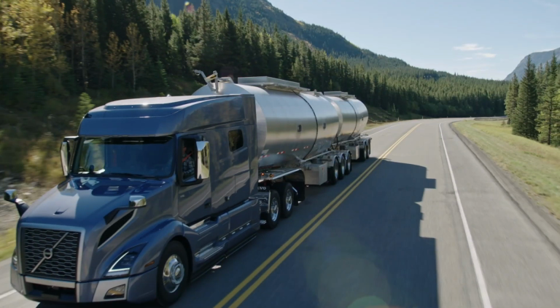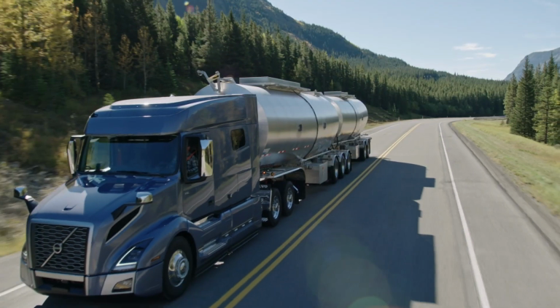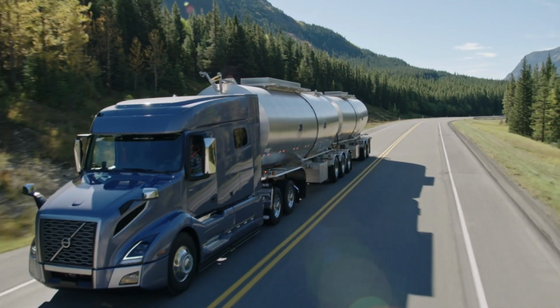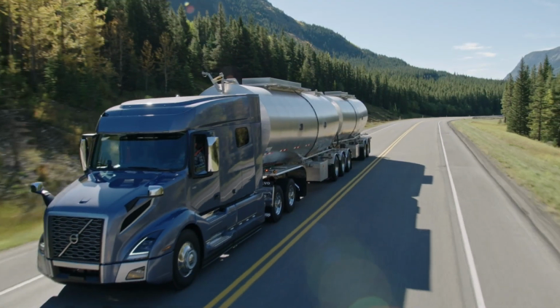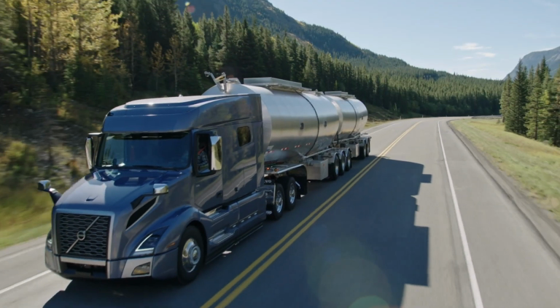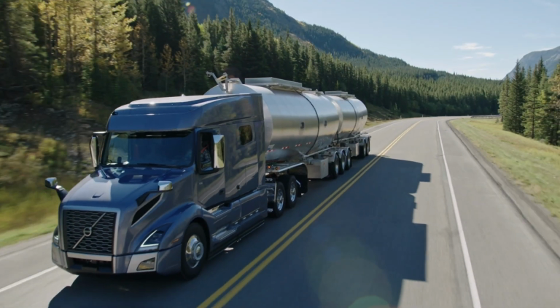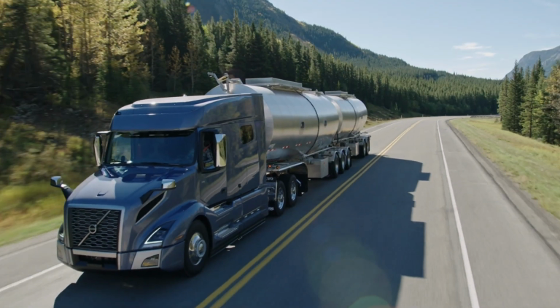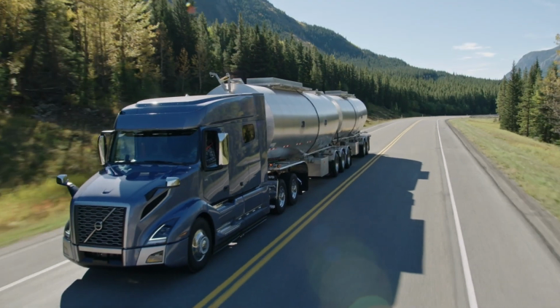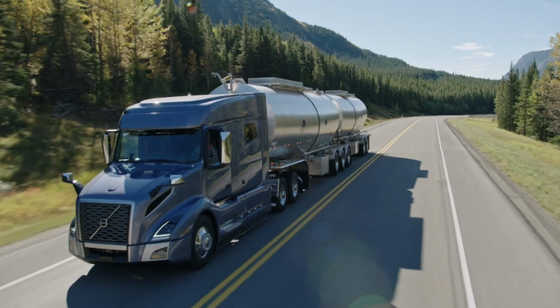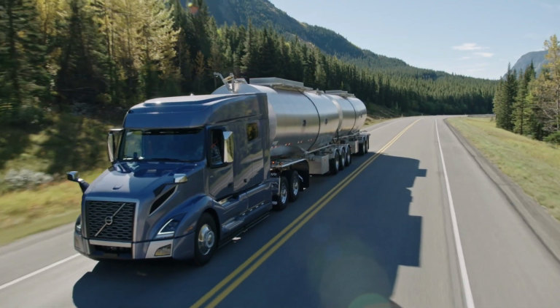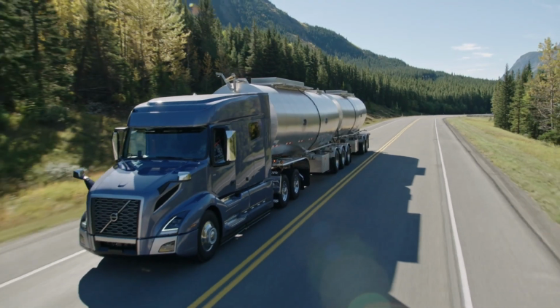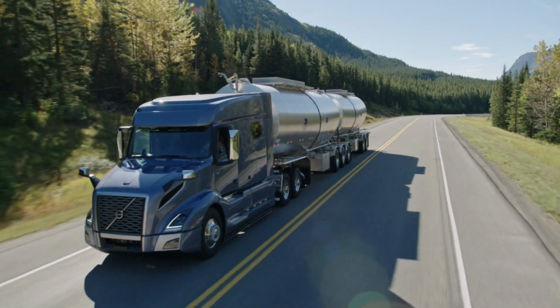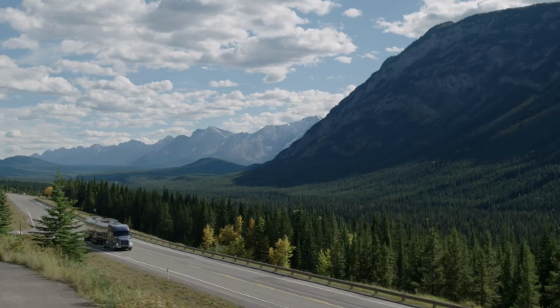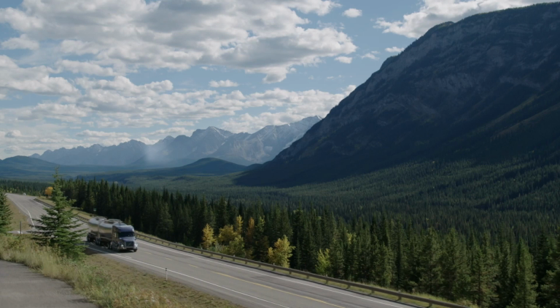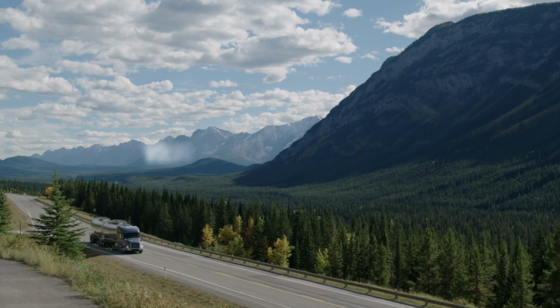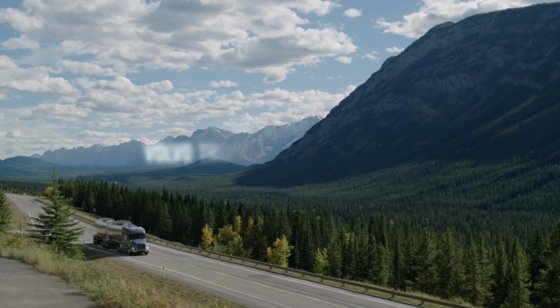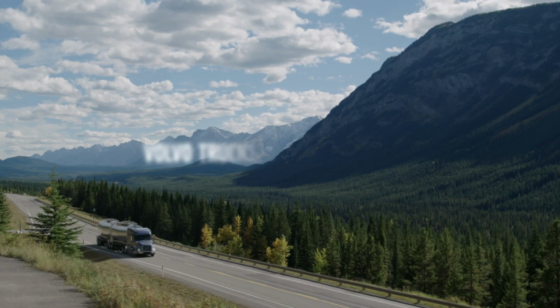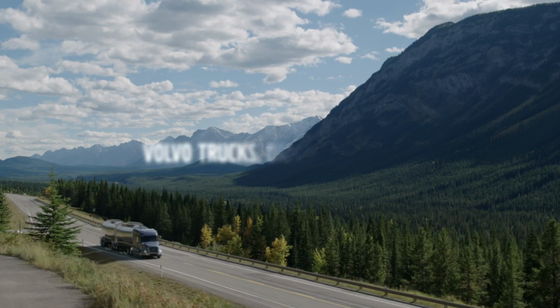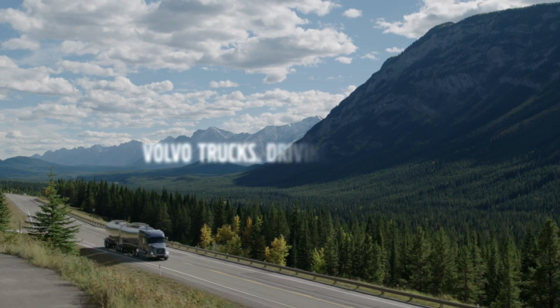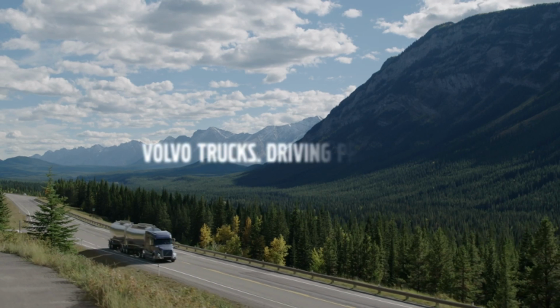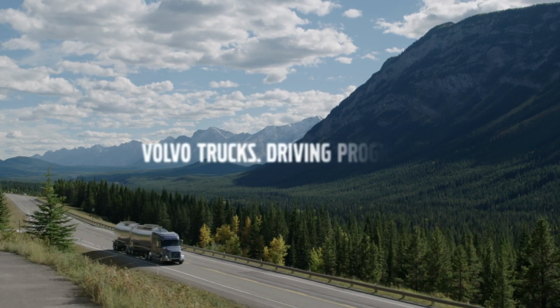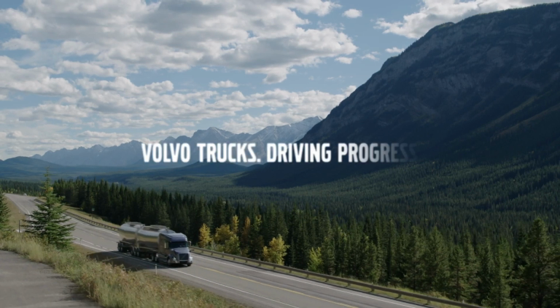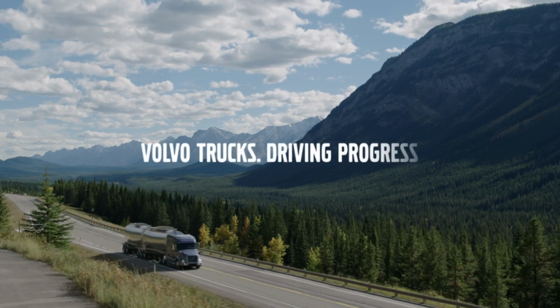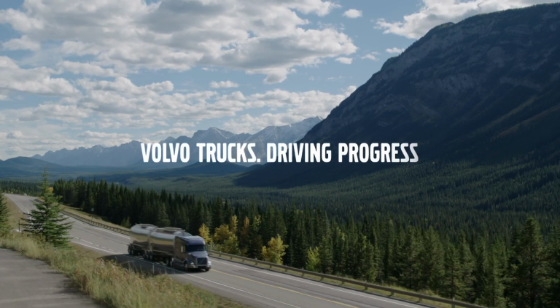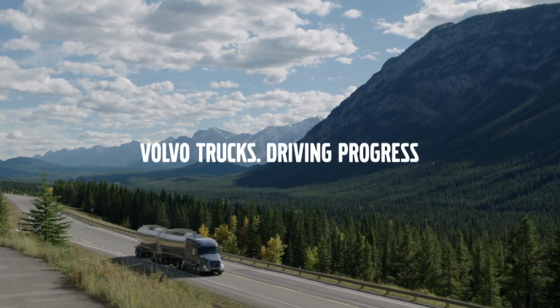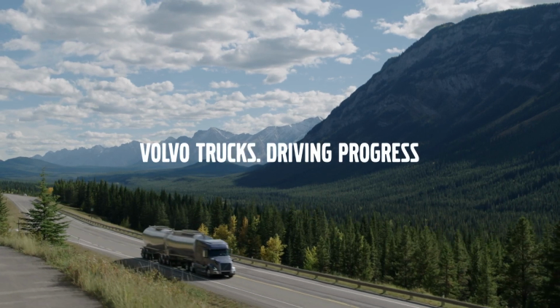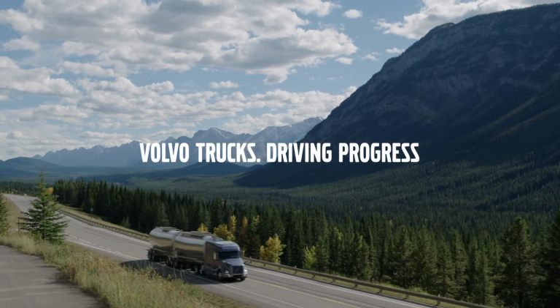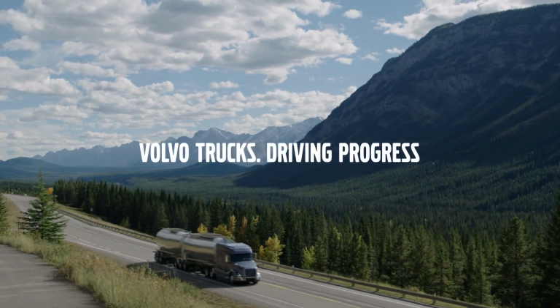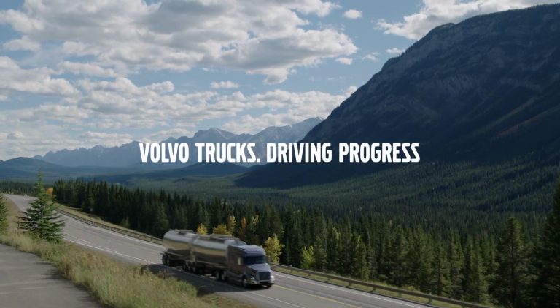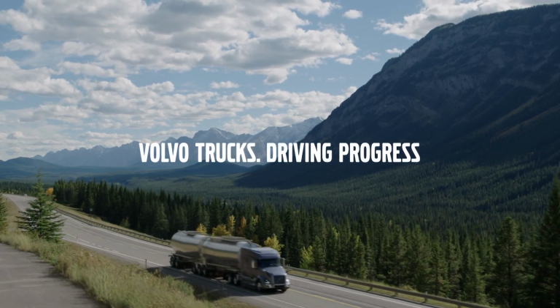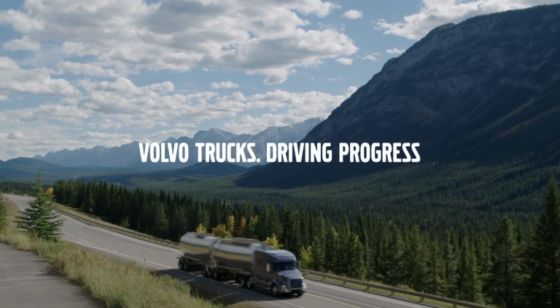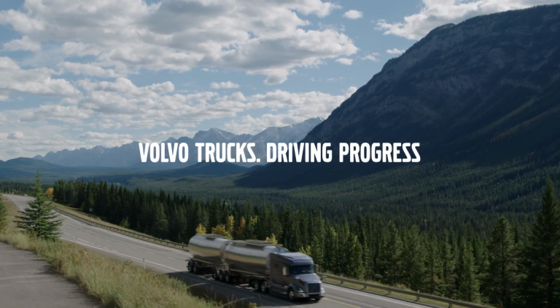Volvo Dynamic Steering, from the innovators in driver safety and productivity.